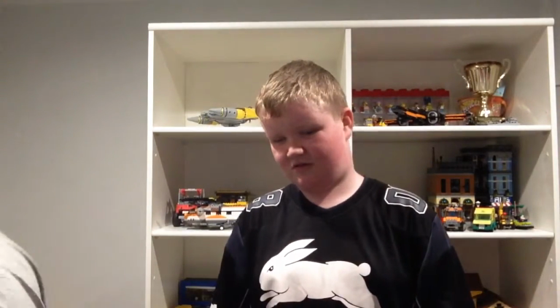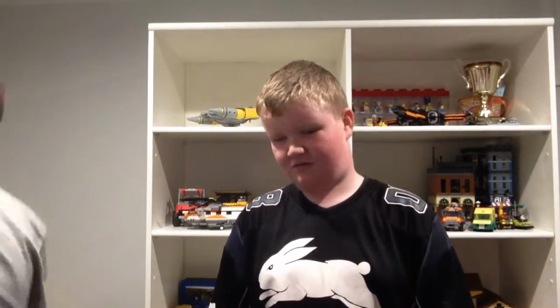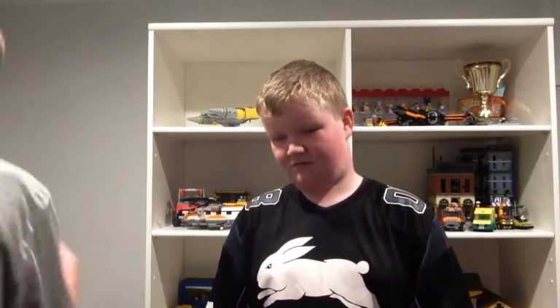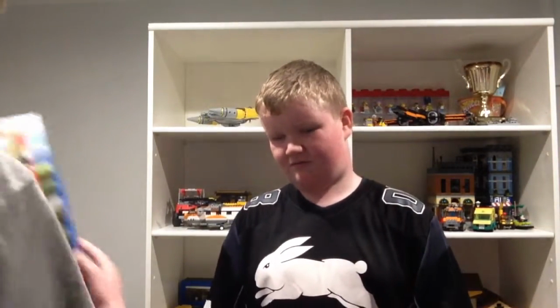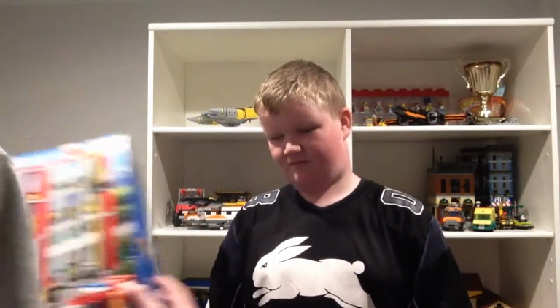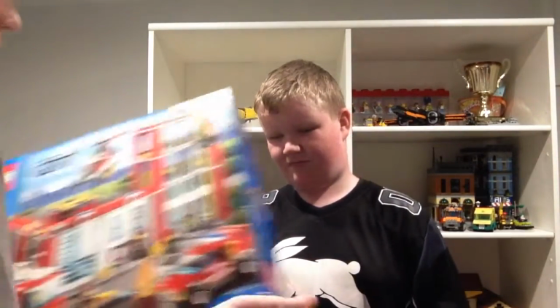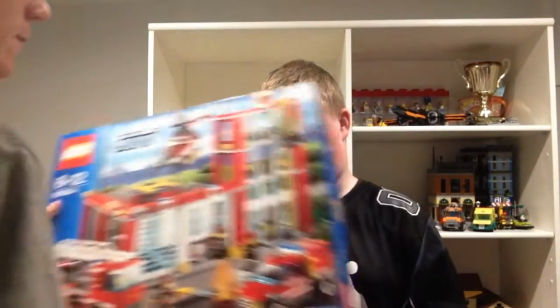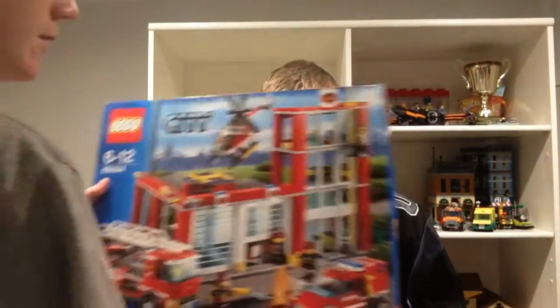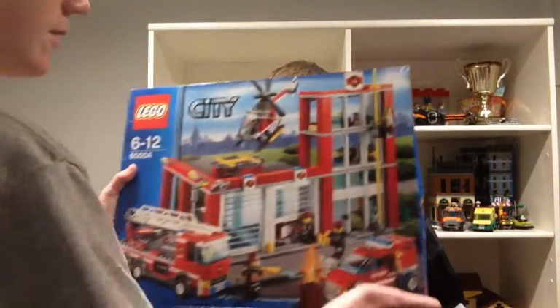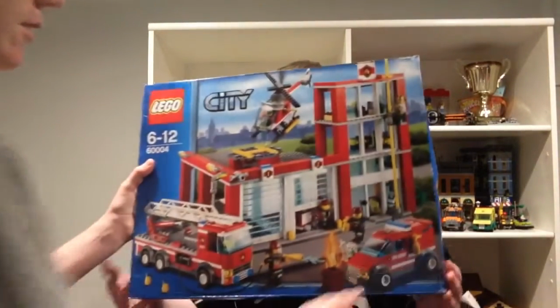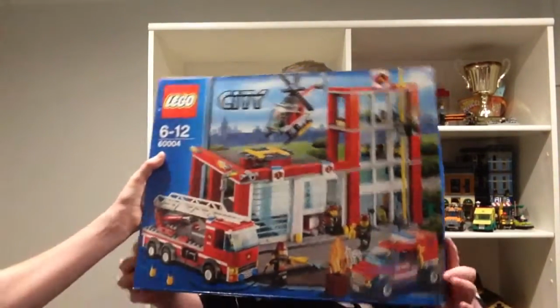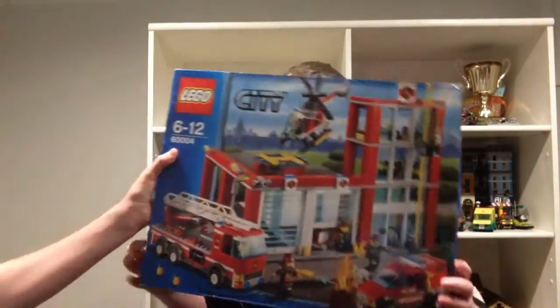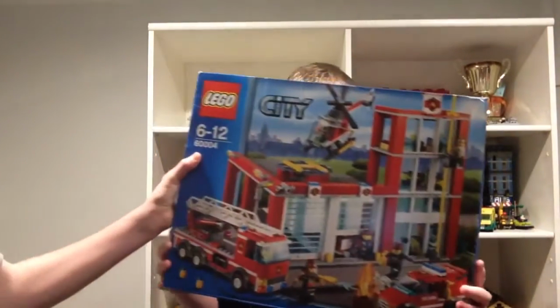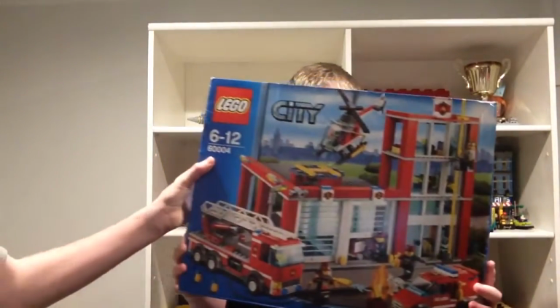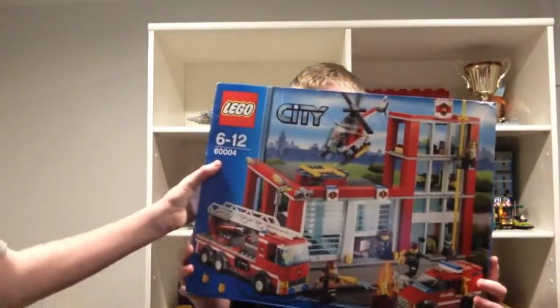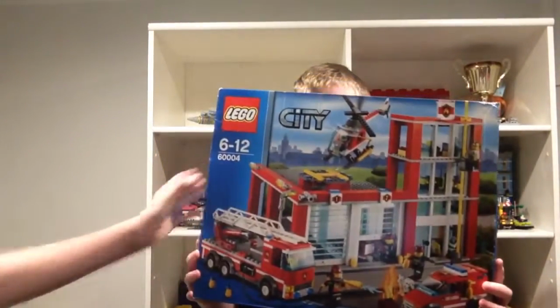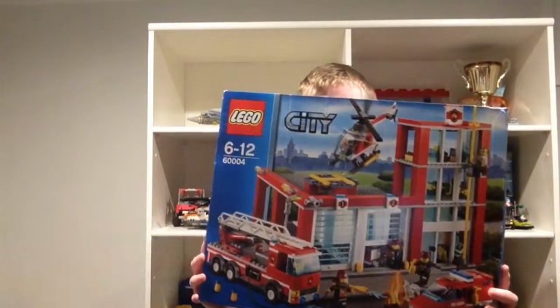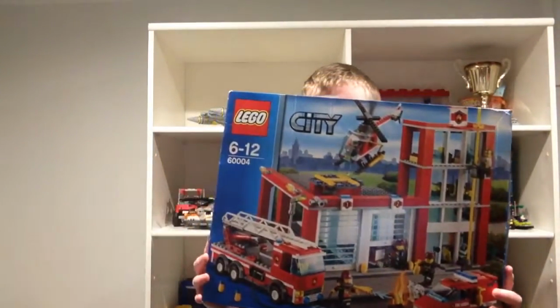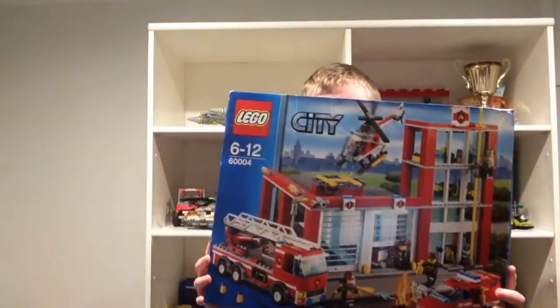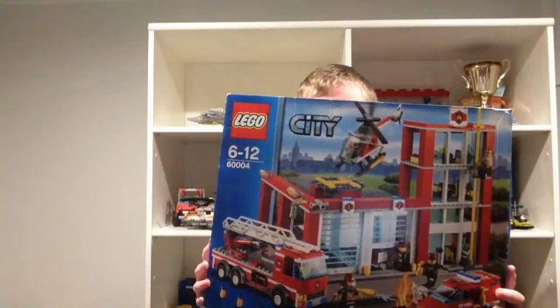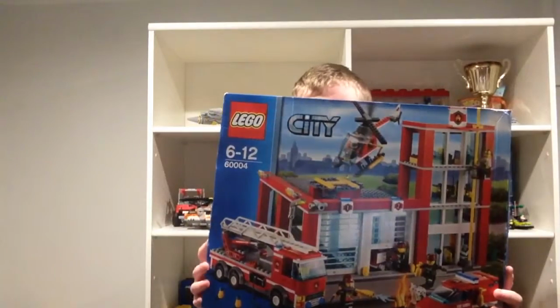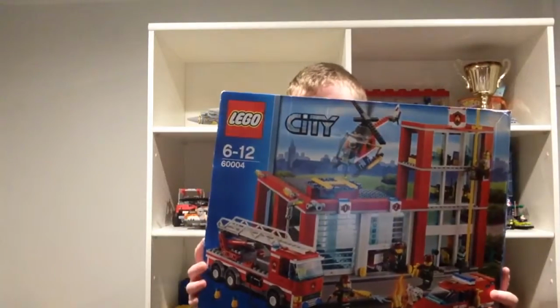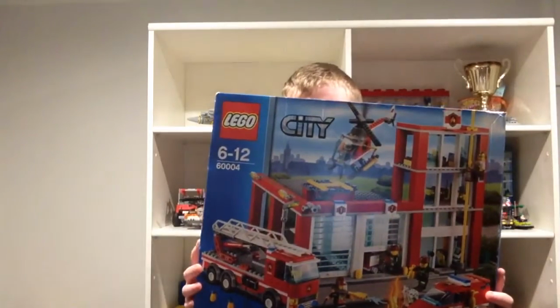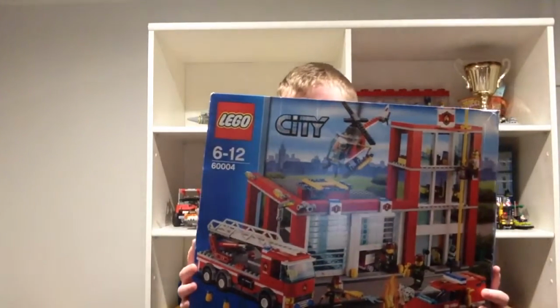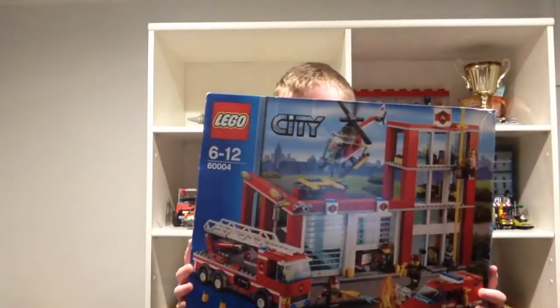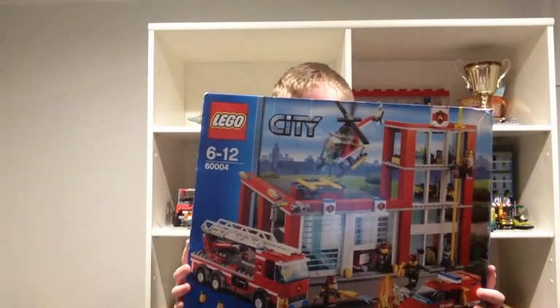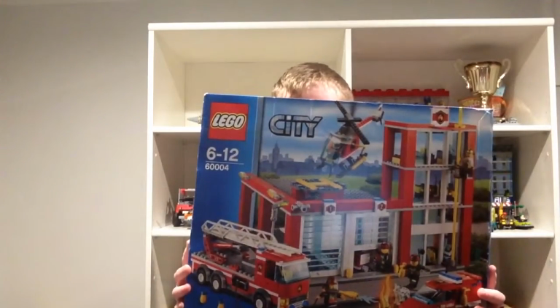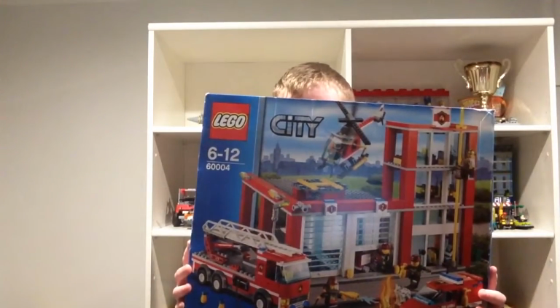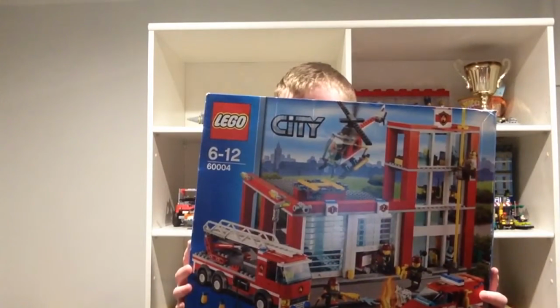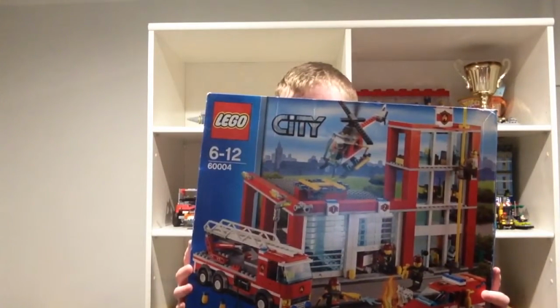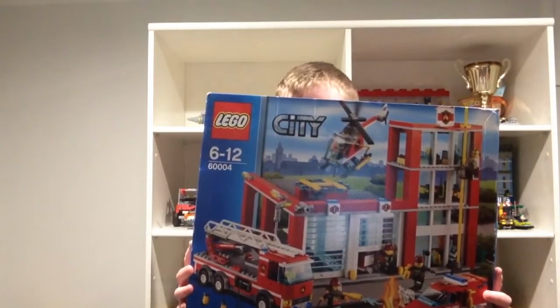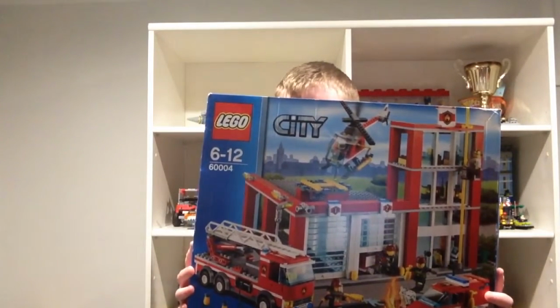Then there's a Lego Fire Station. I think it's an old set — it's a fire station.